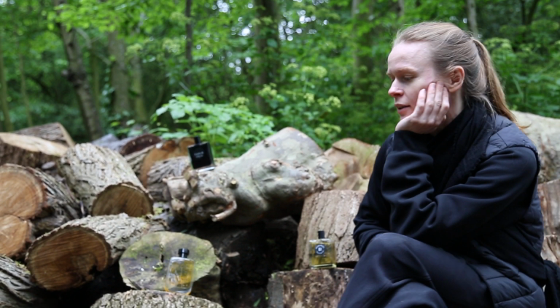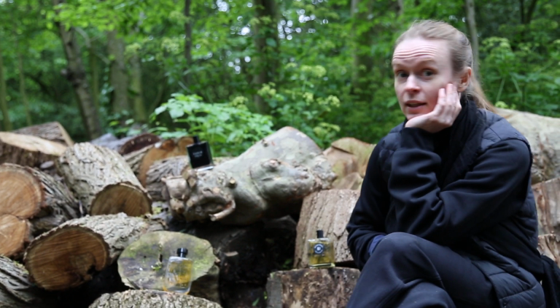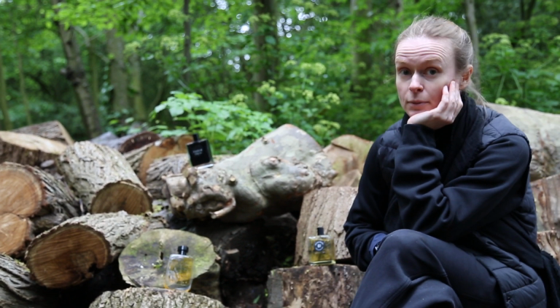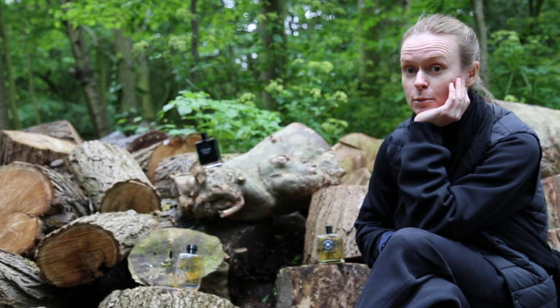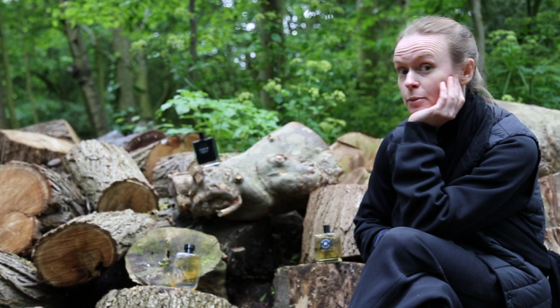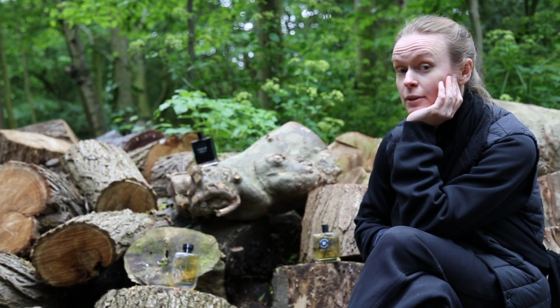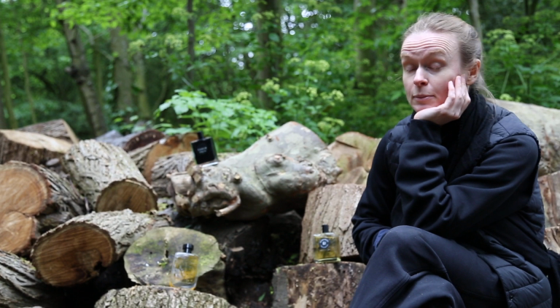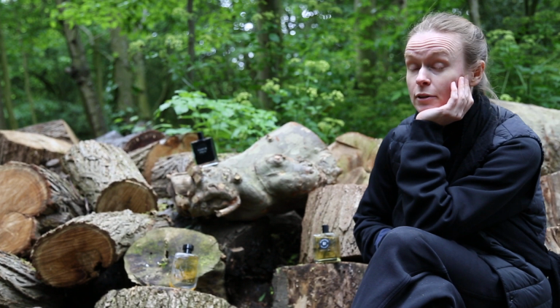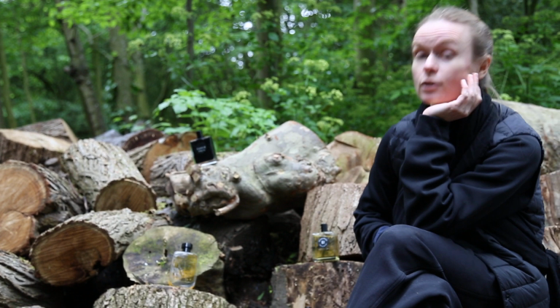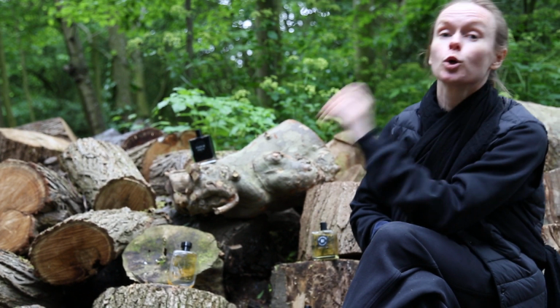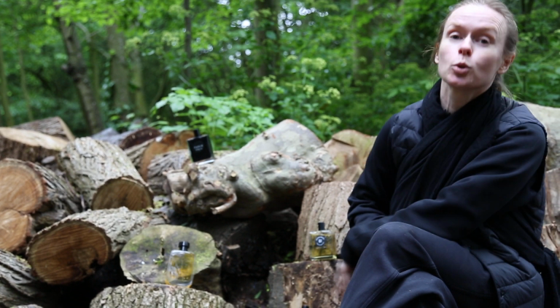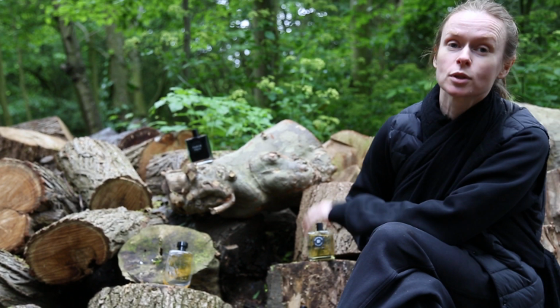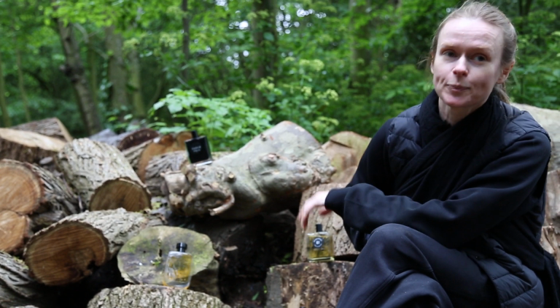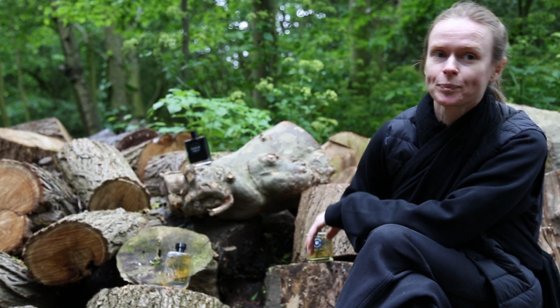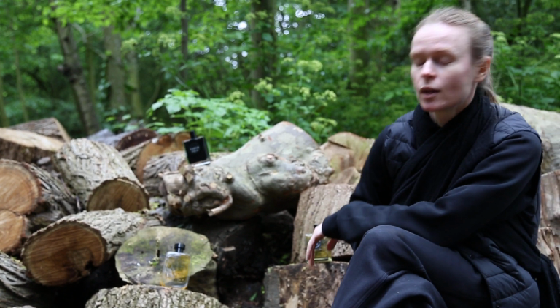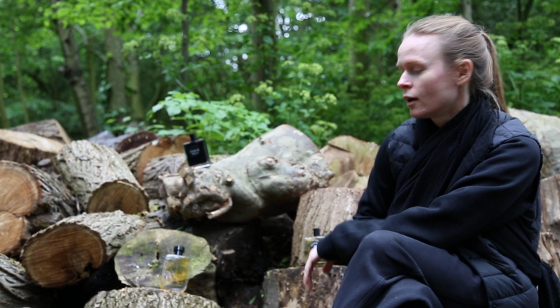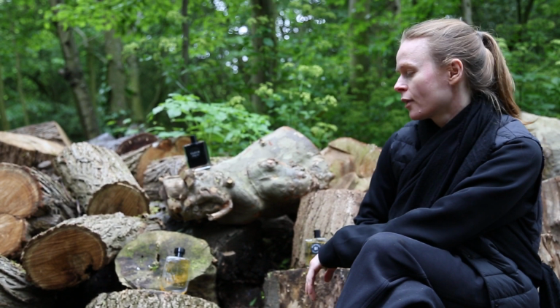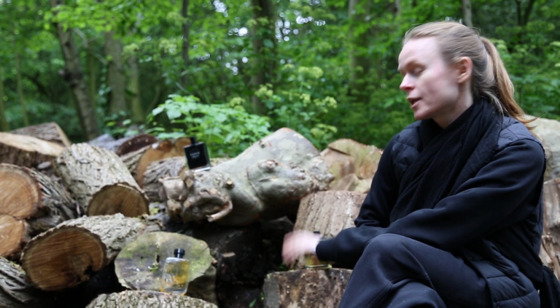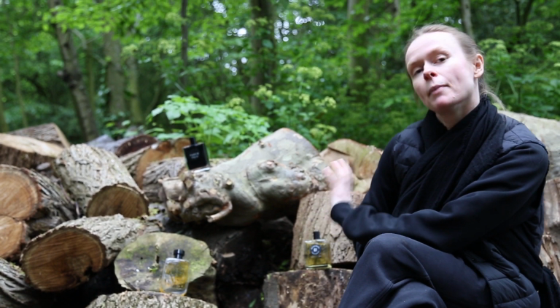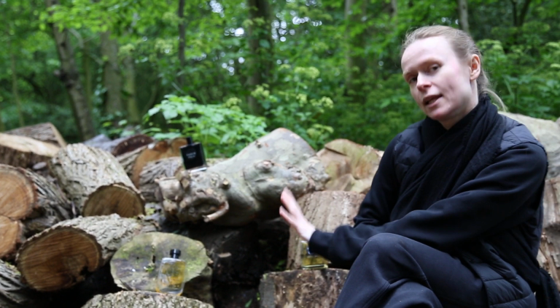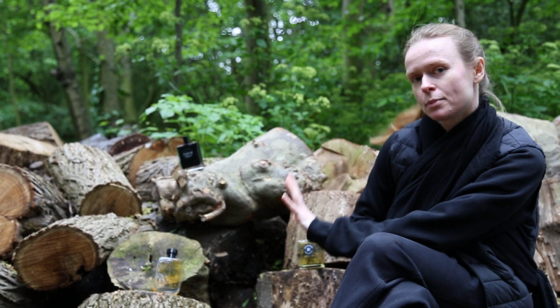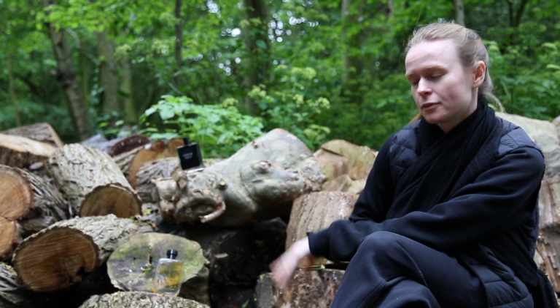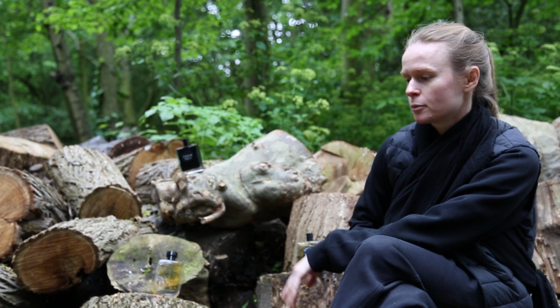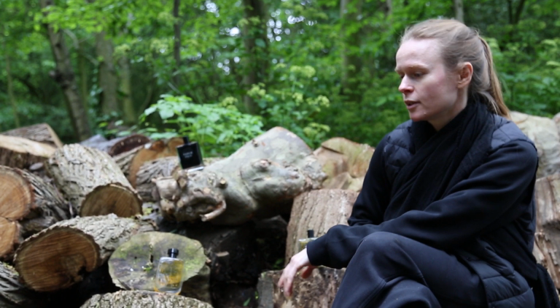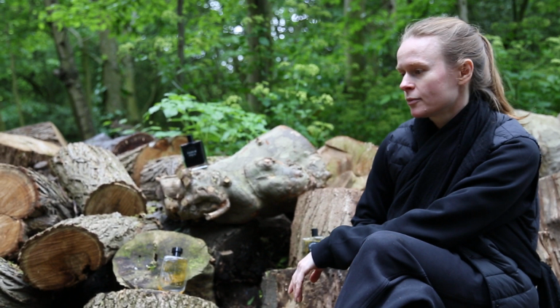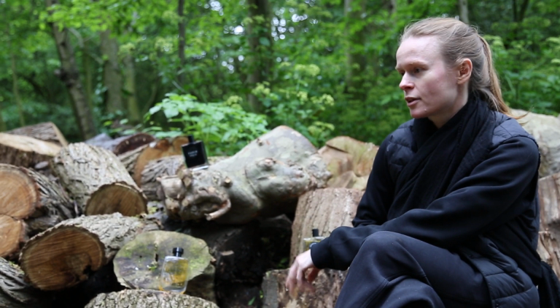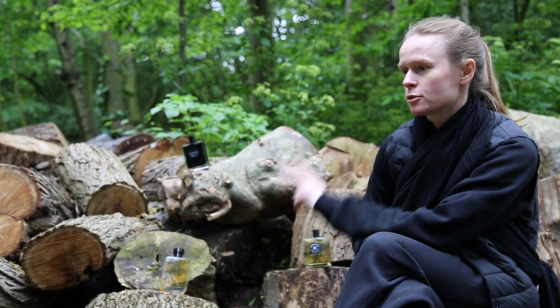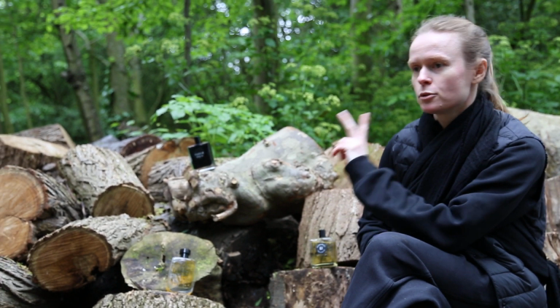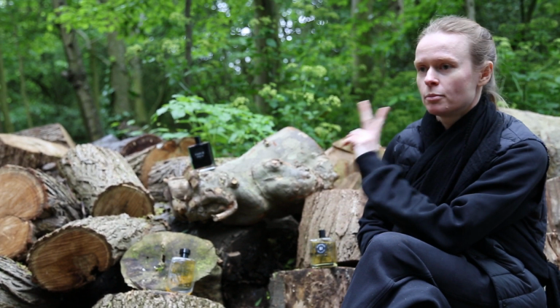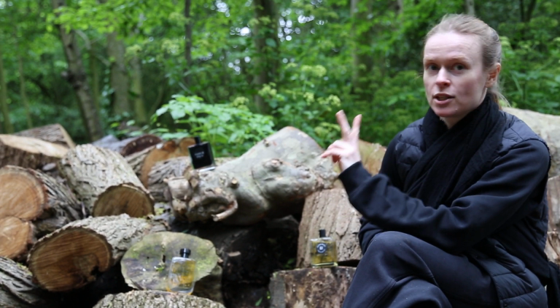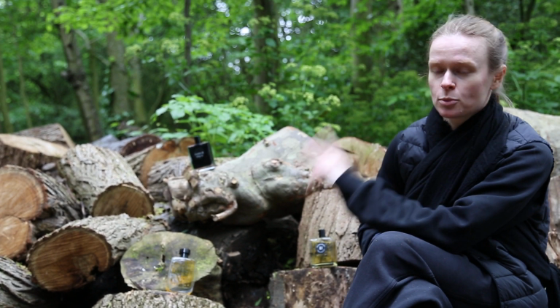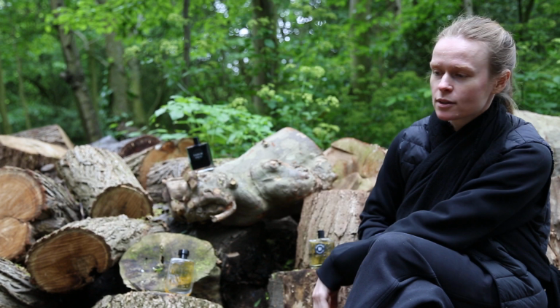In April we've been exploring roots. There aren't many in perfumery — there are two major ones.